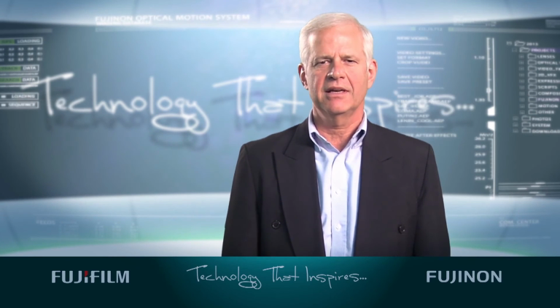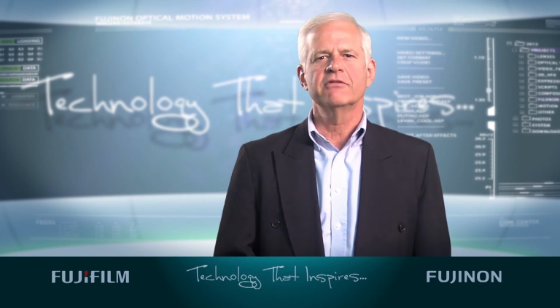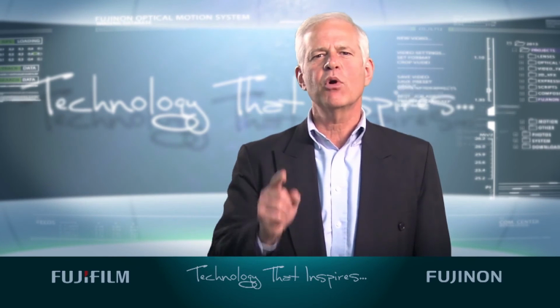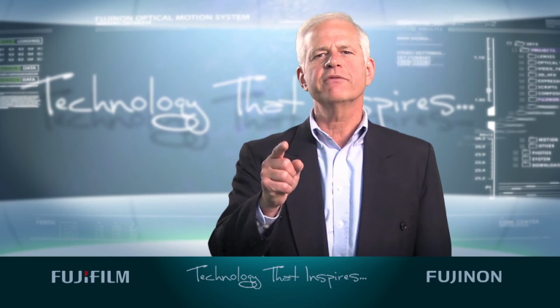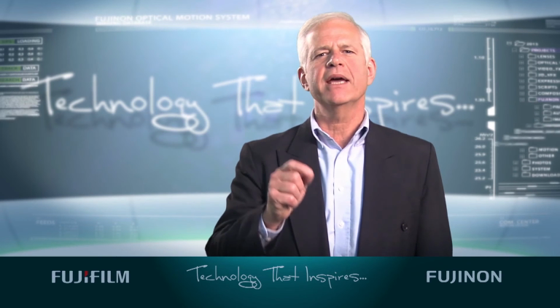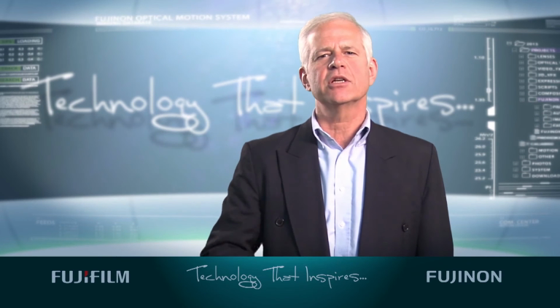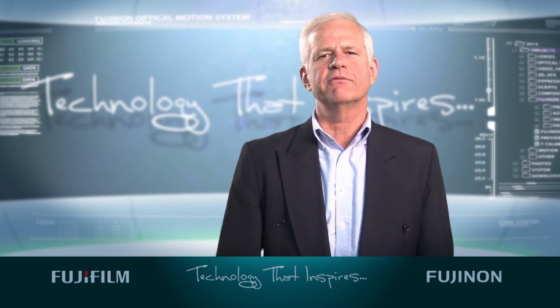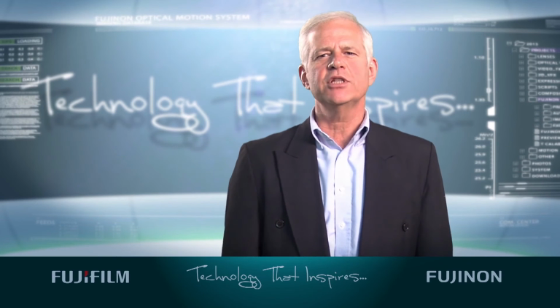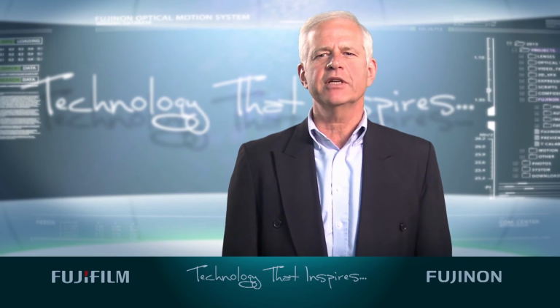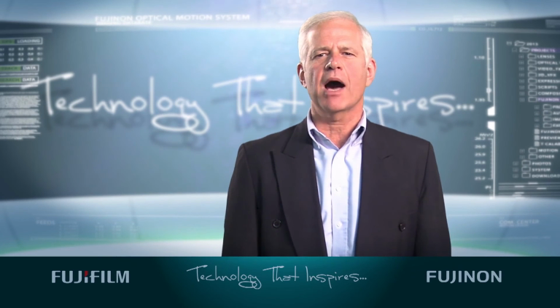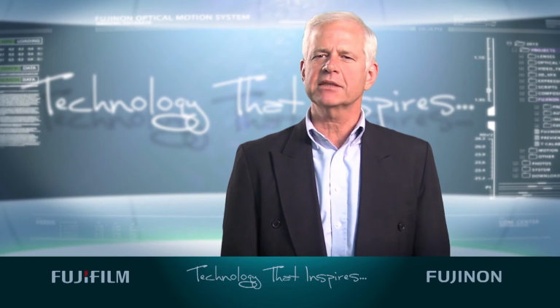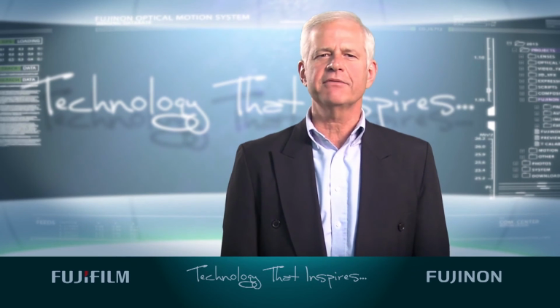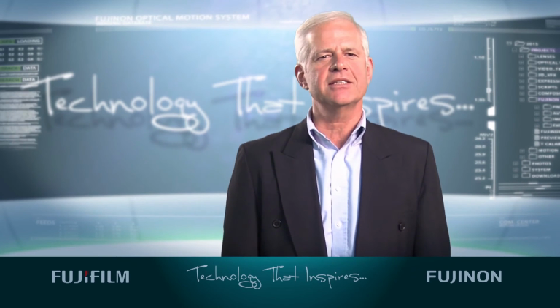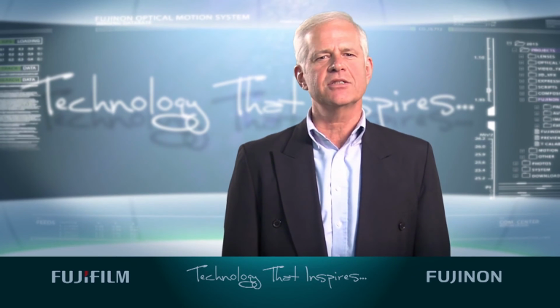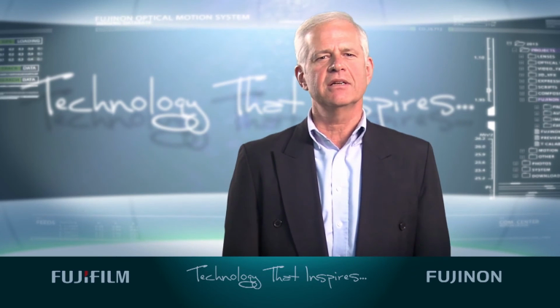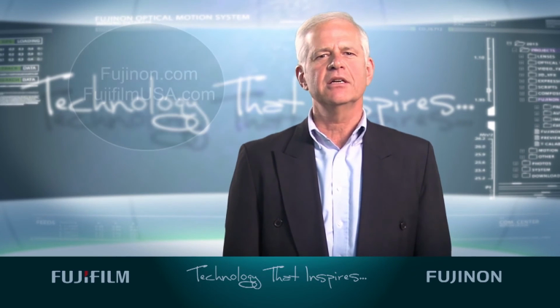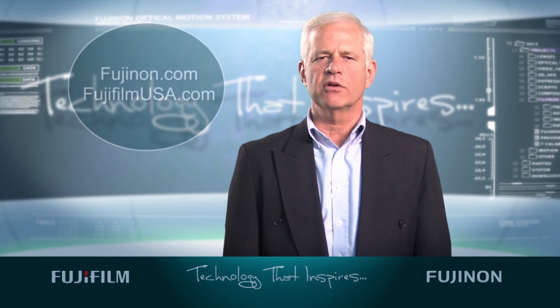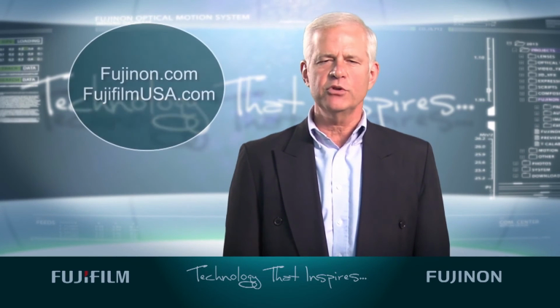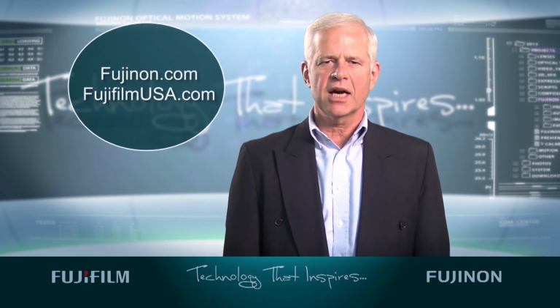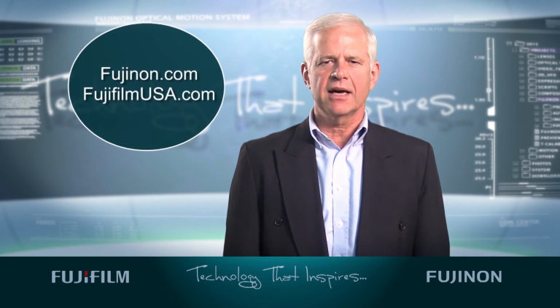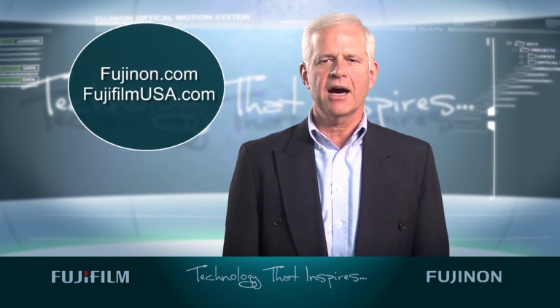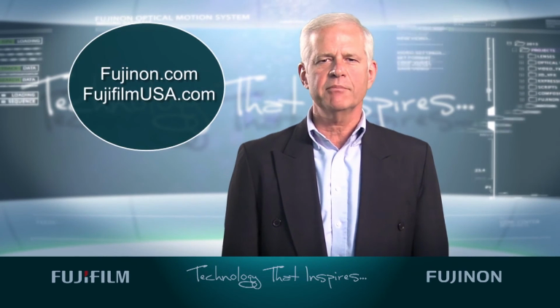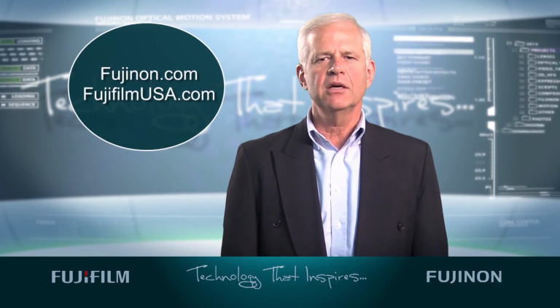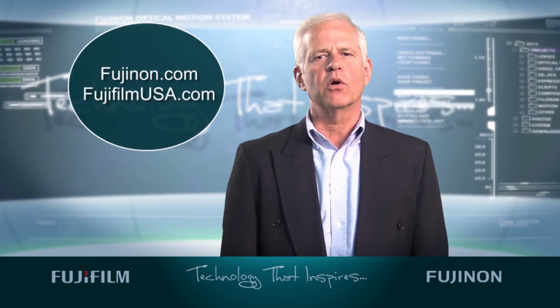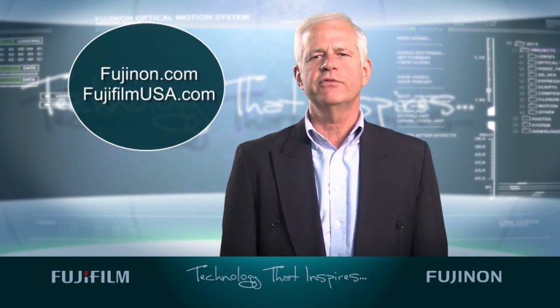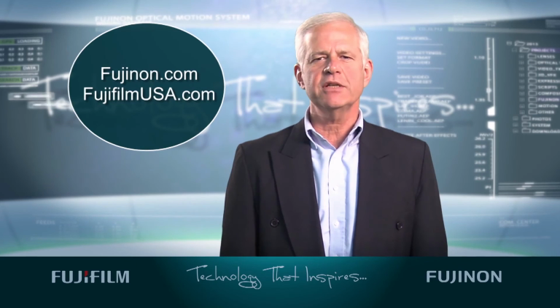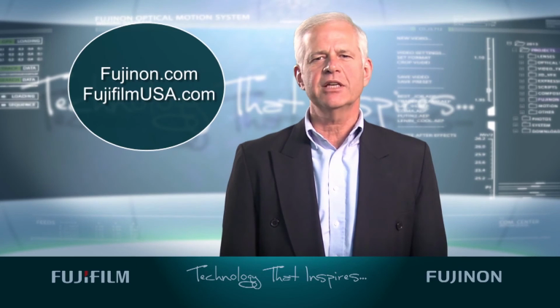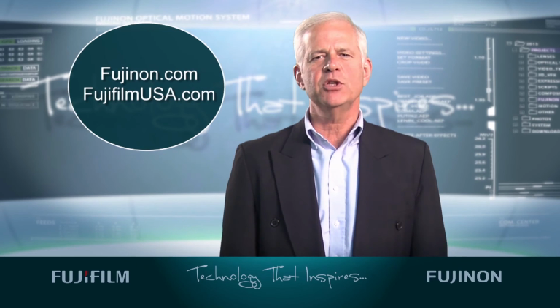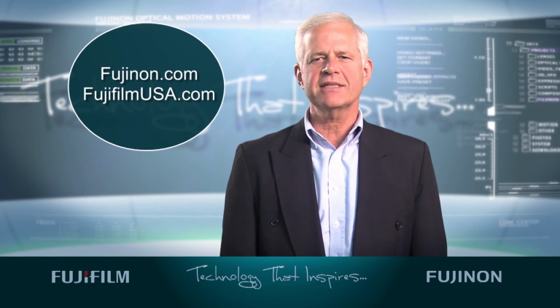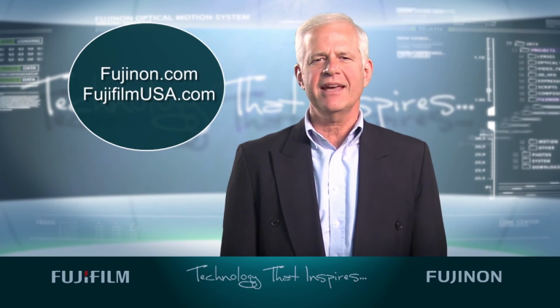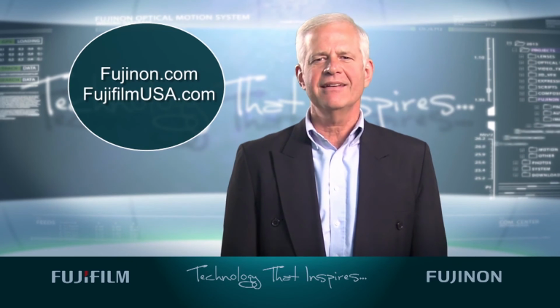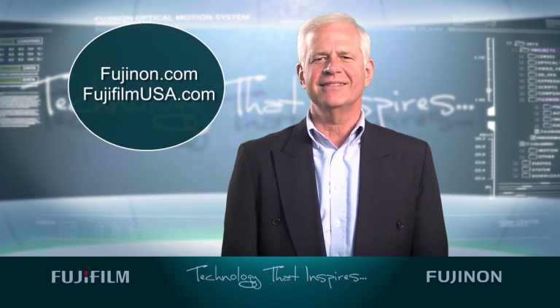For more information on Fujifilm optical devices, go to fujinon.com or fujifilmusa.com.